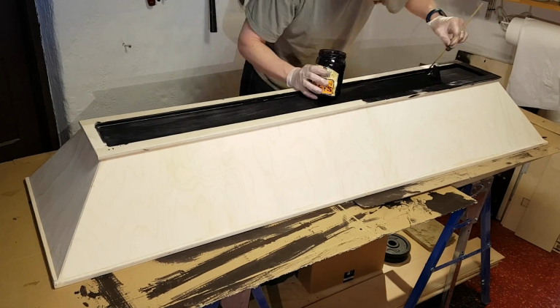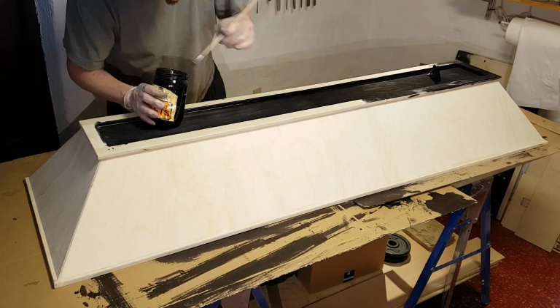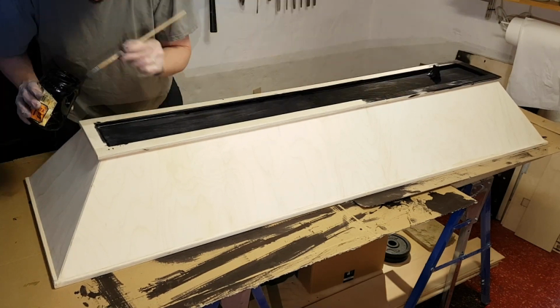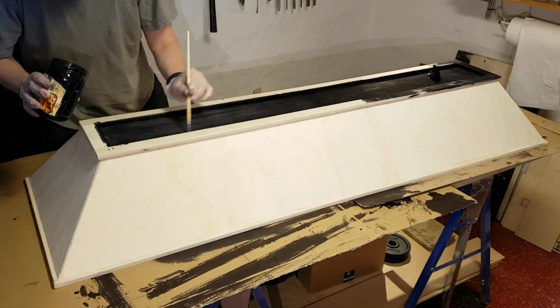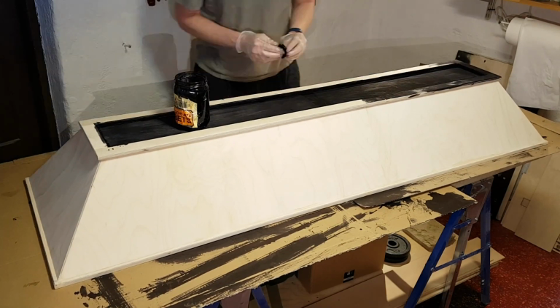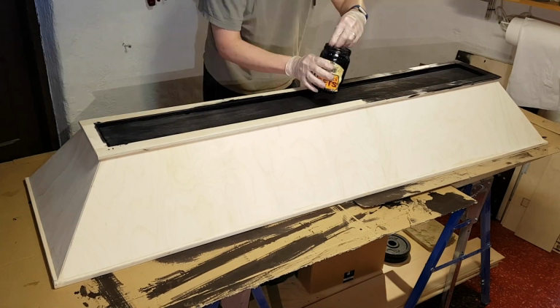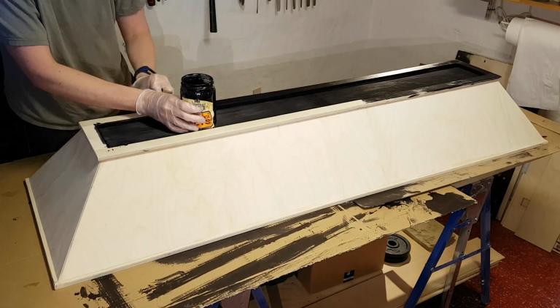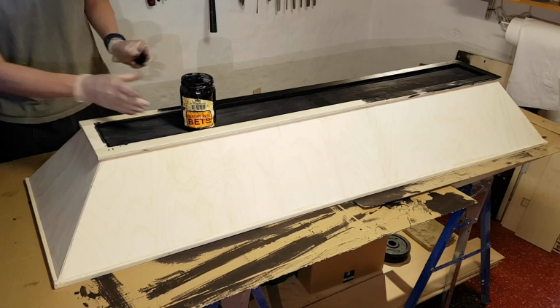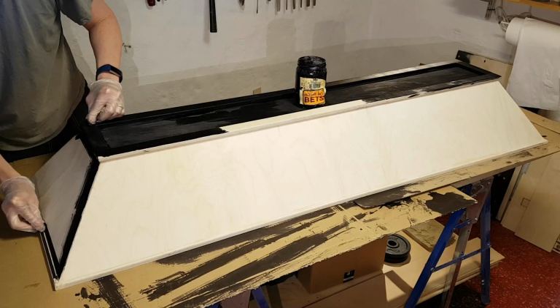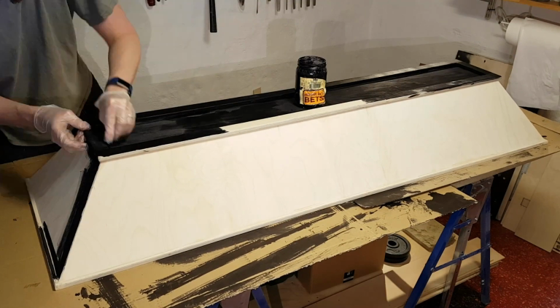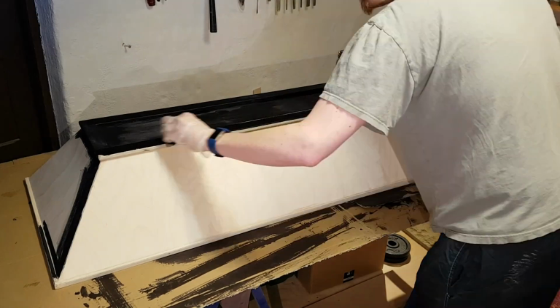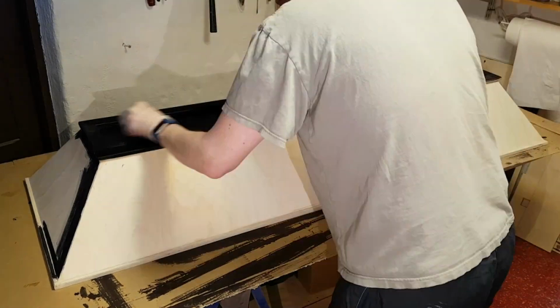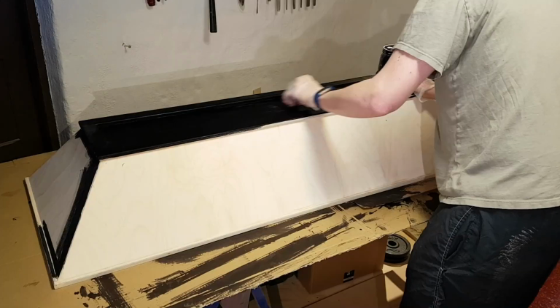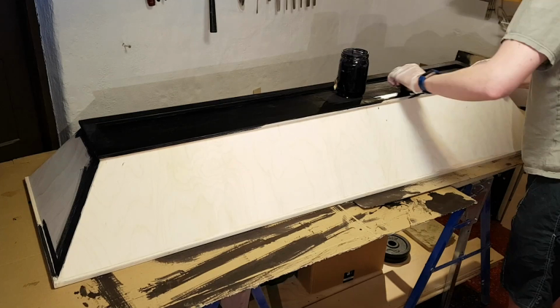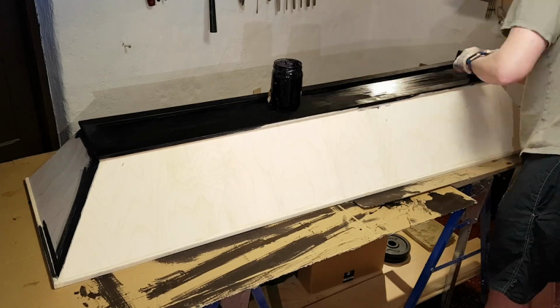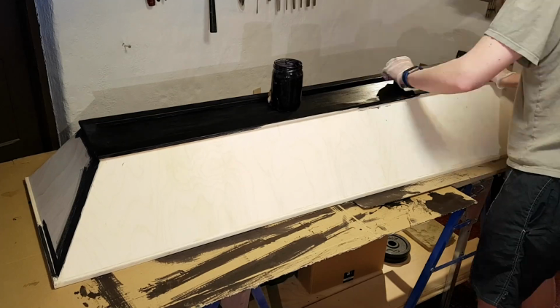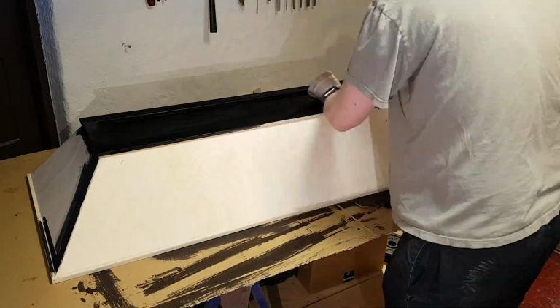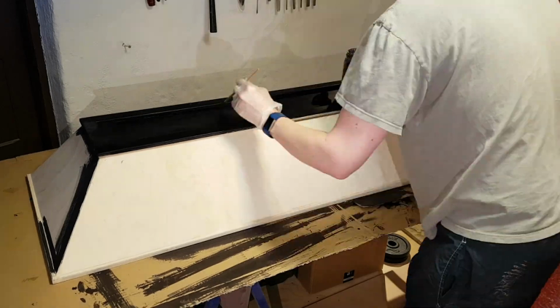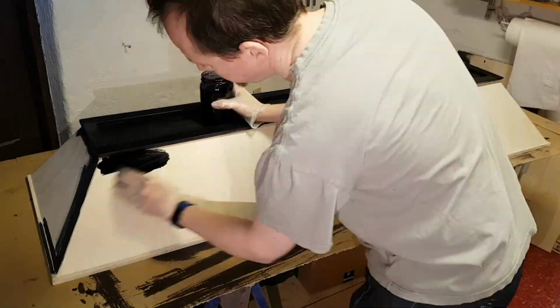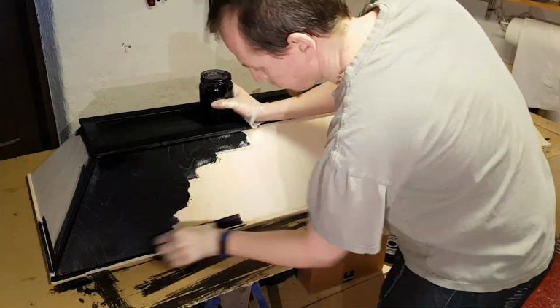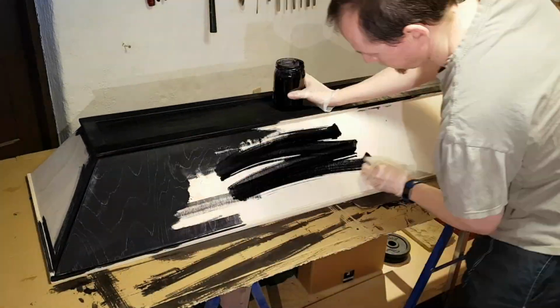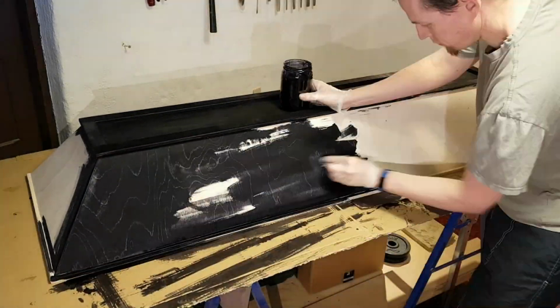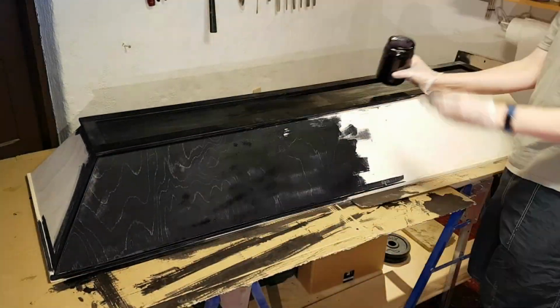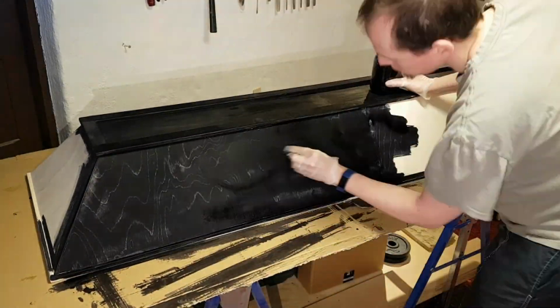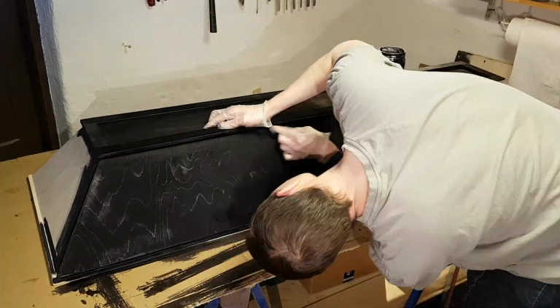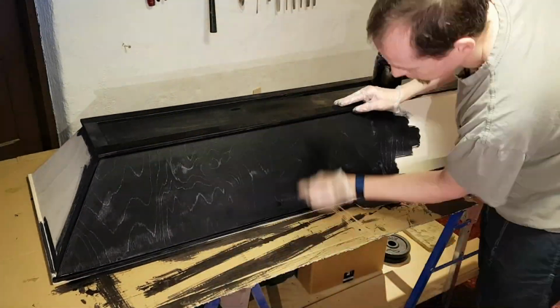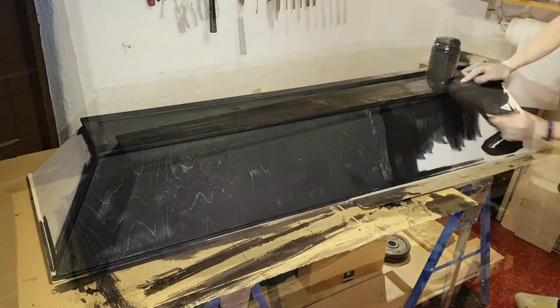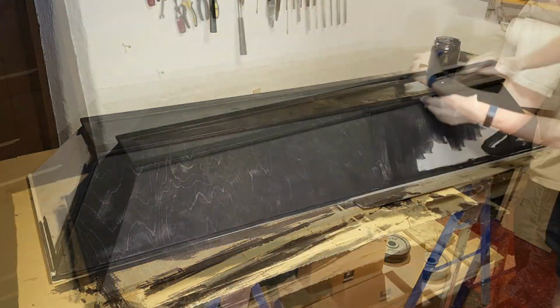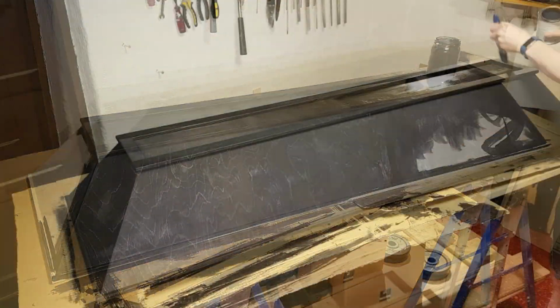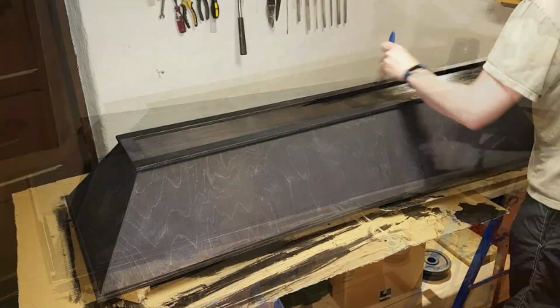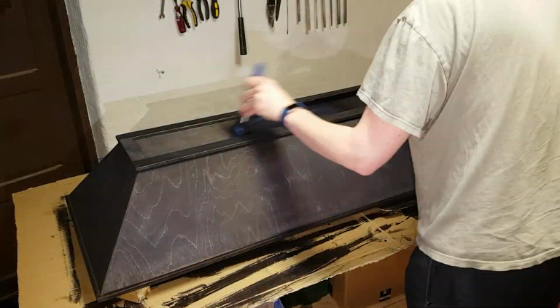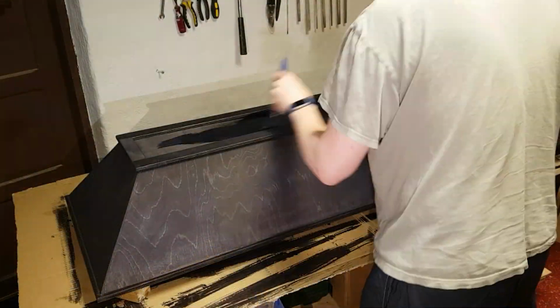The lid was stained on the outside and the inside. This was followed by 3 coats of clear lacquer.